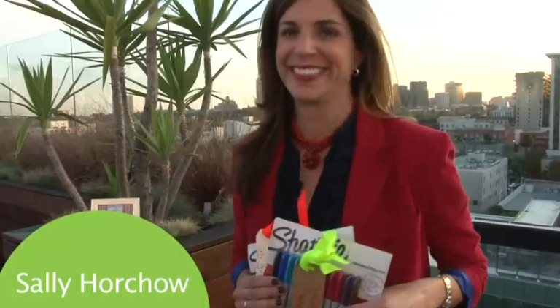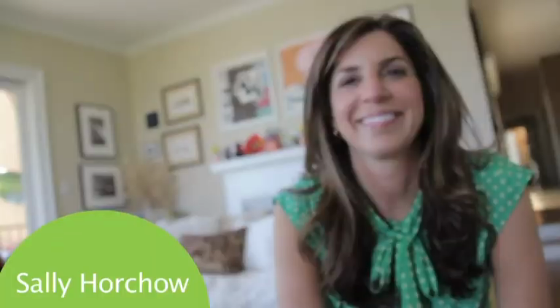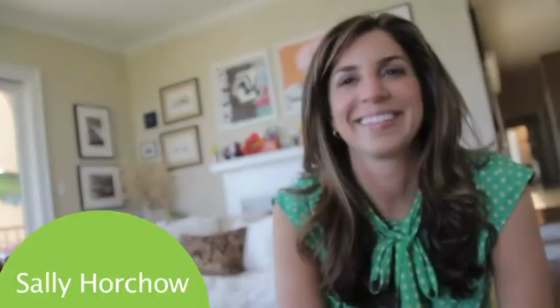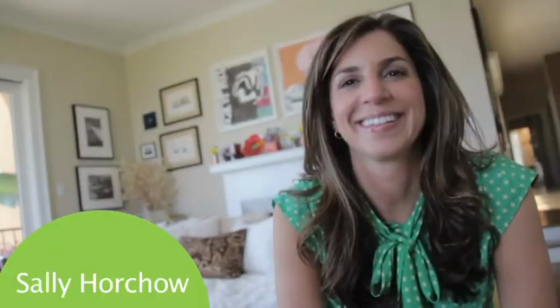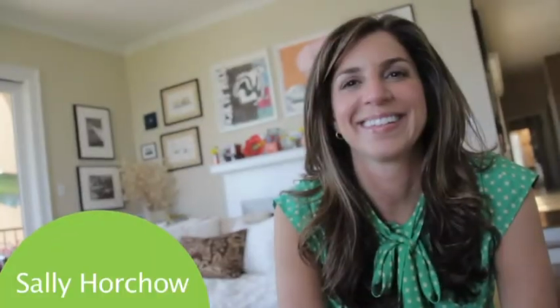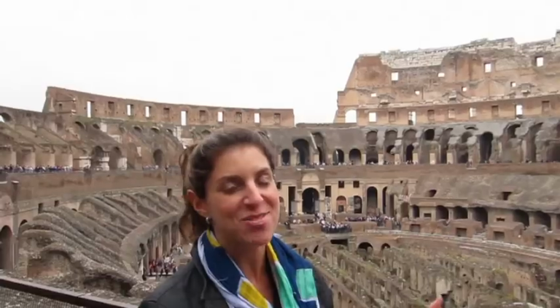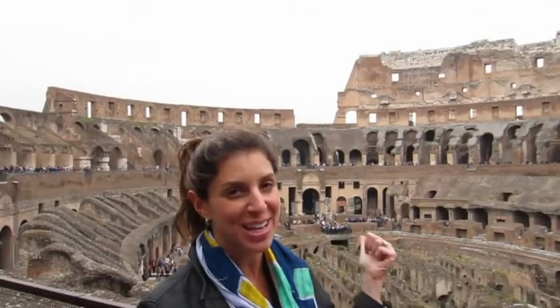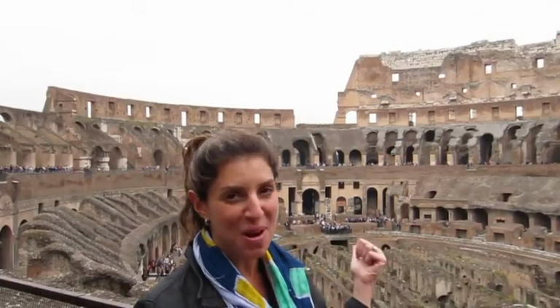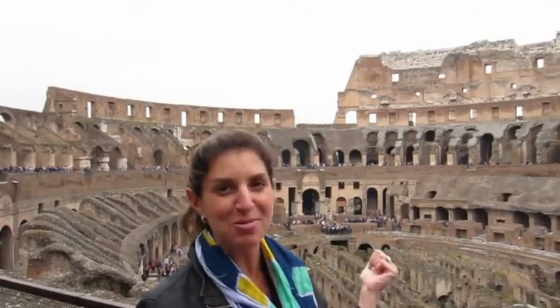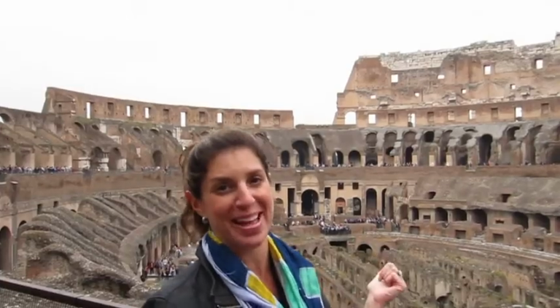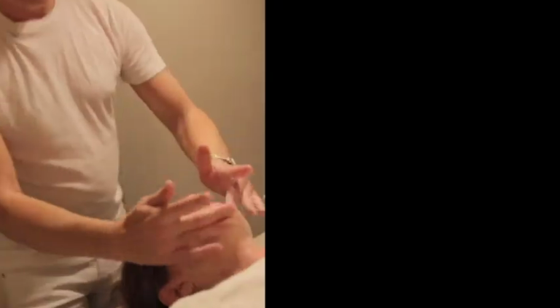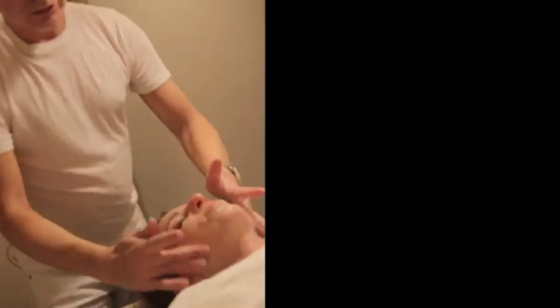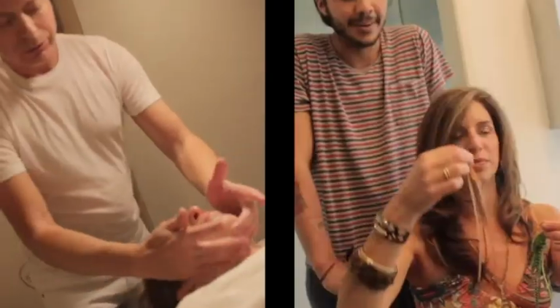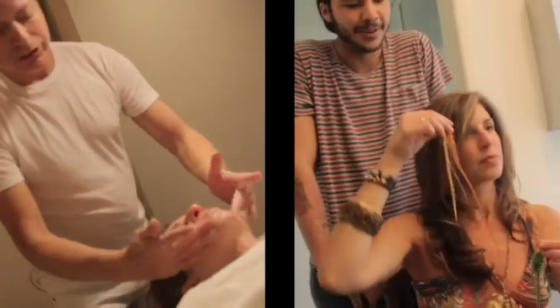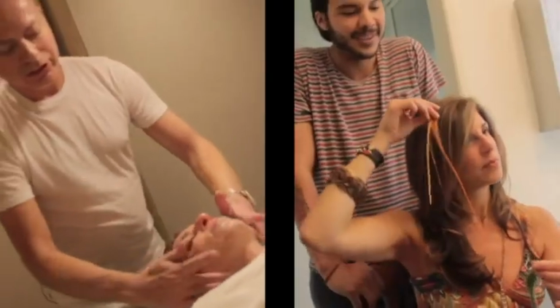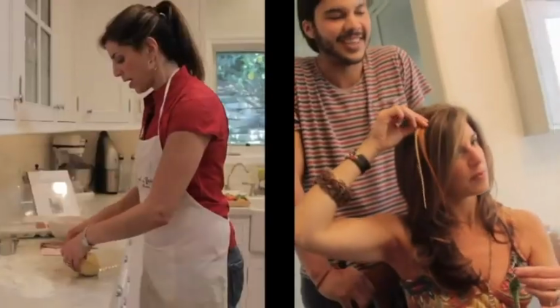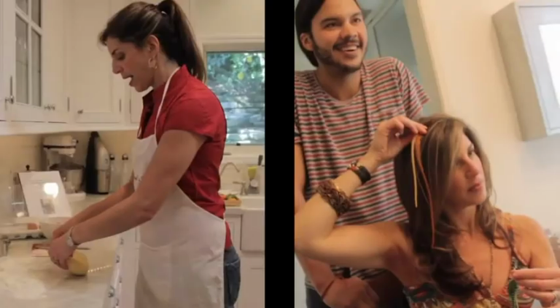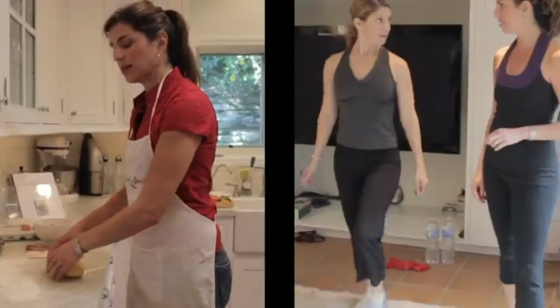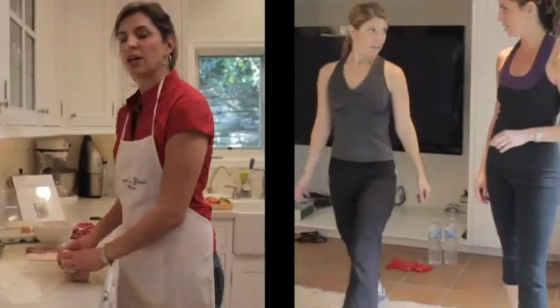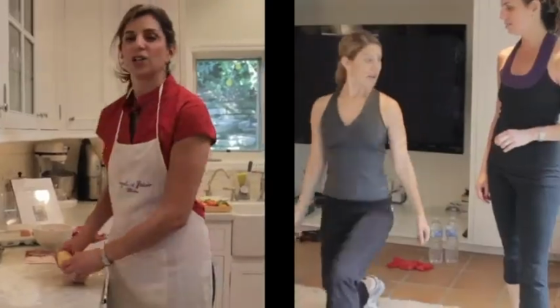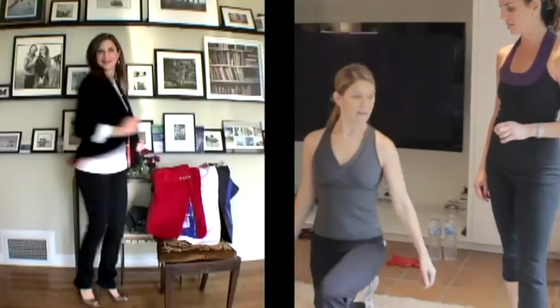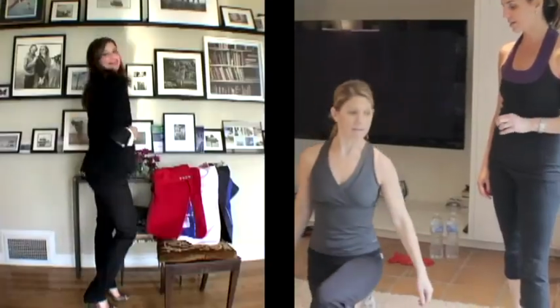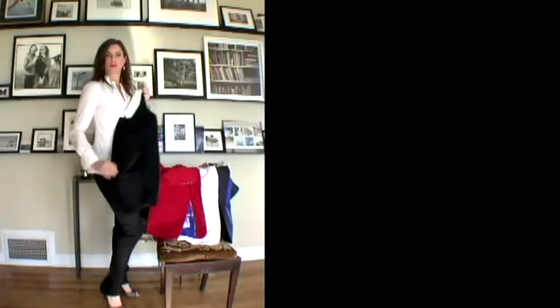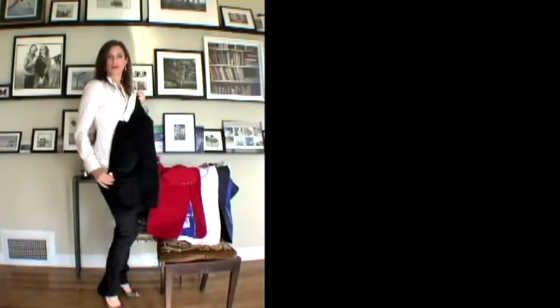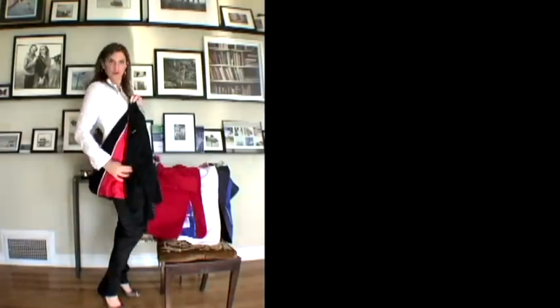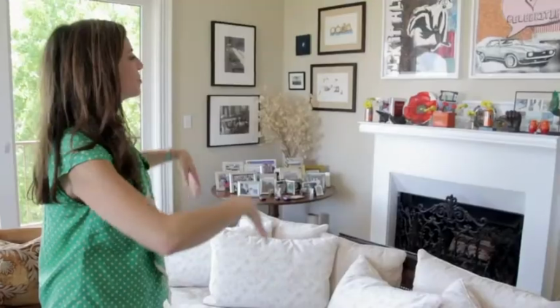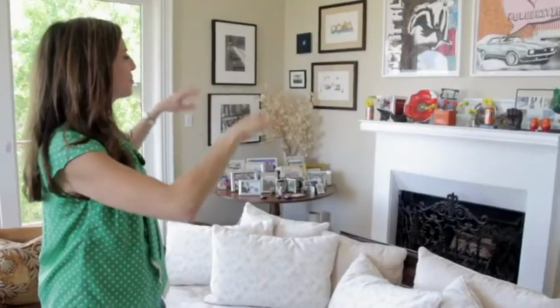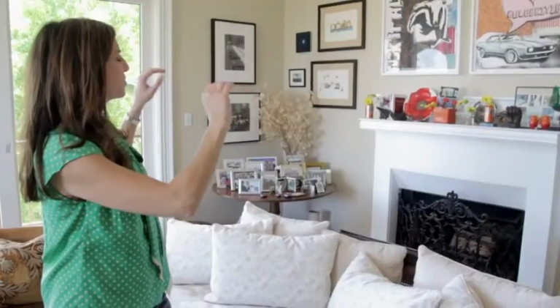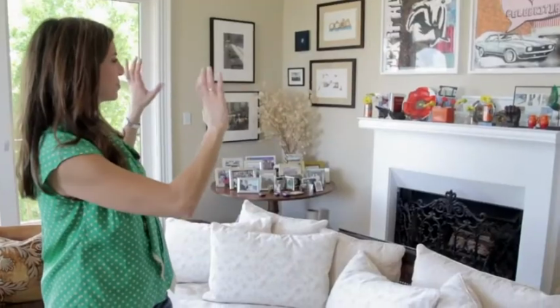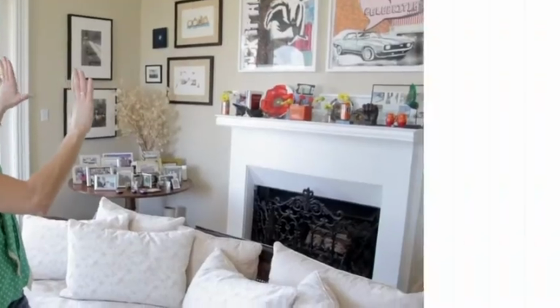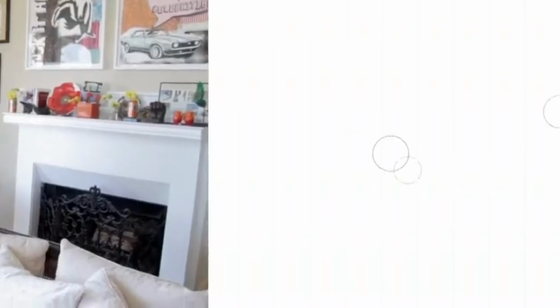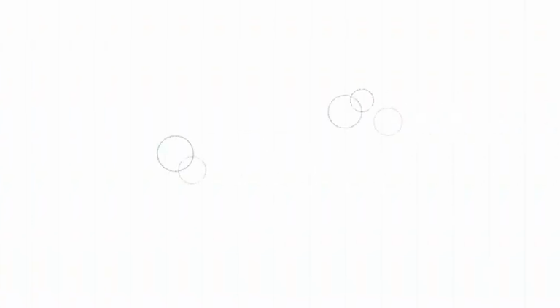I'm Sally Horchow, and this is Very Good Looking, where you can find taste every day.